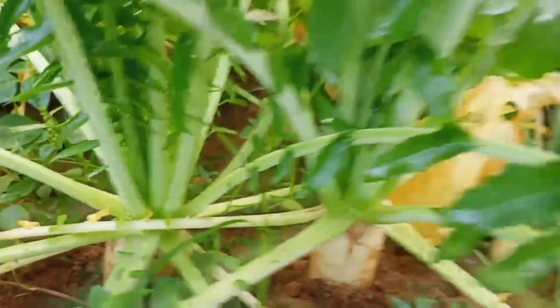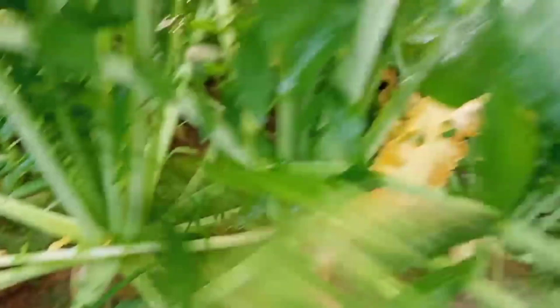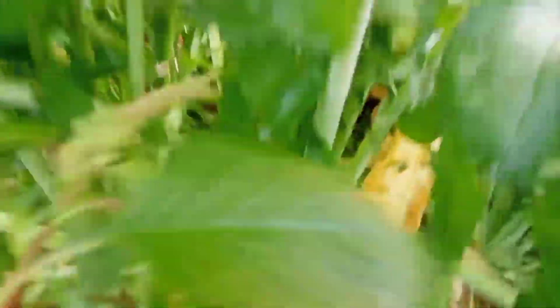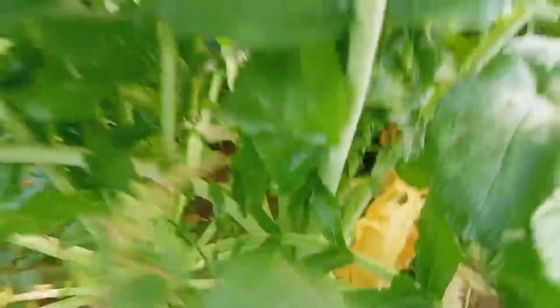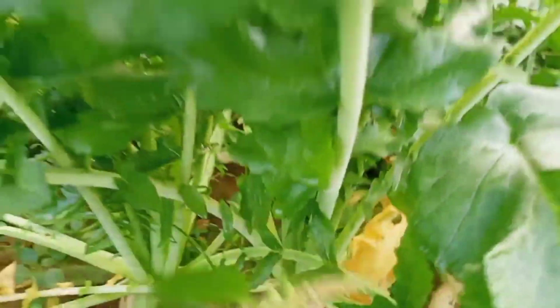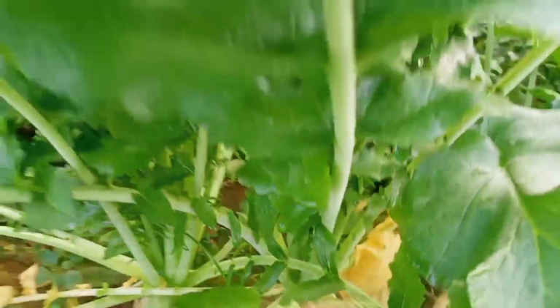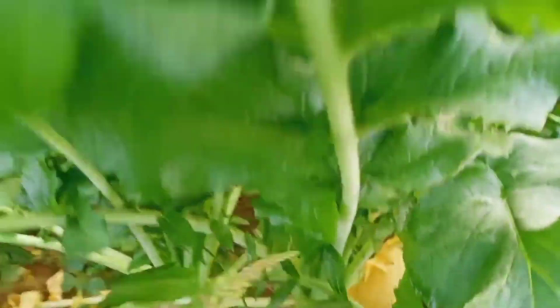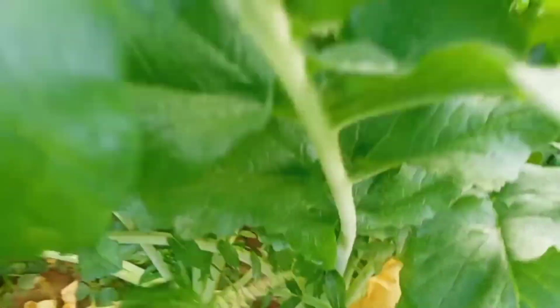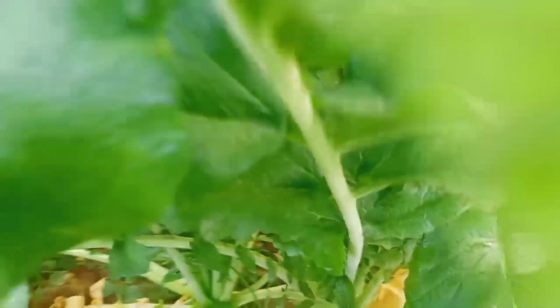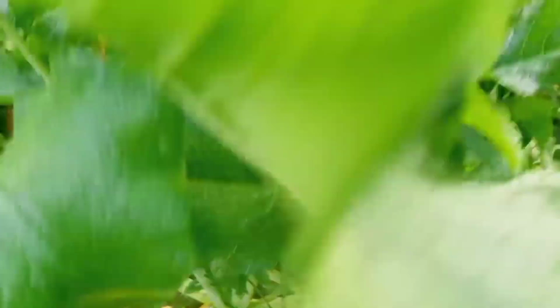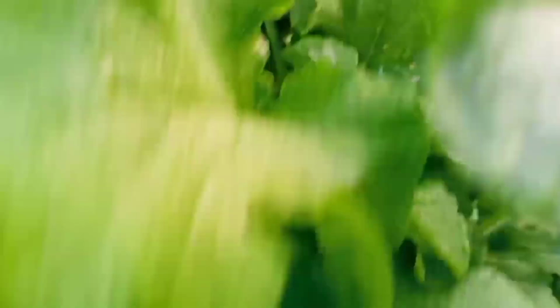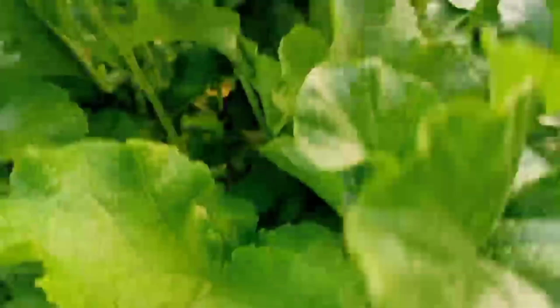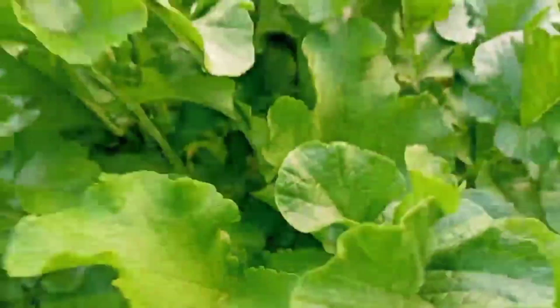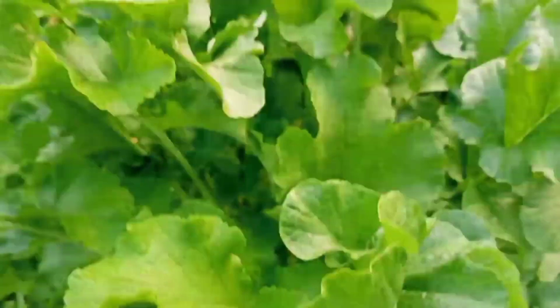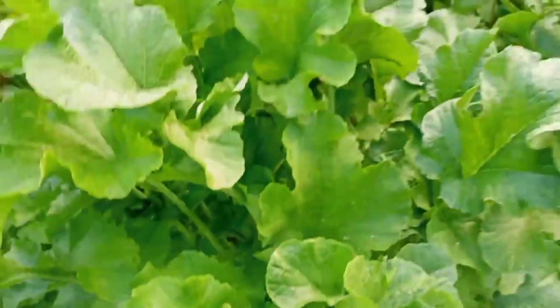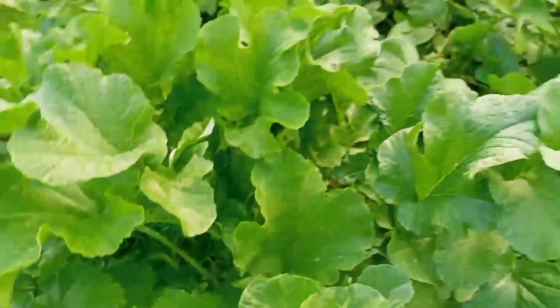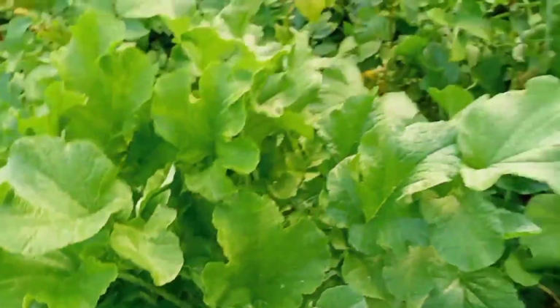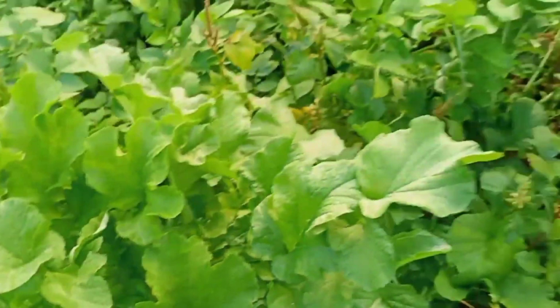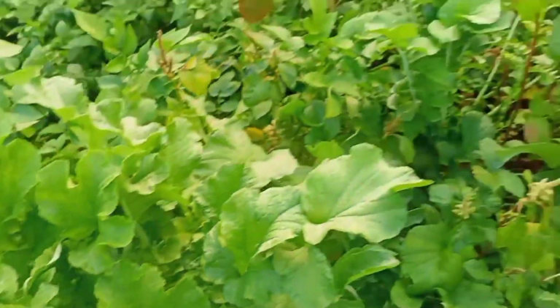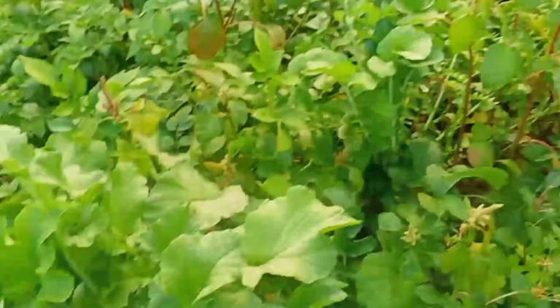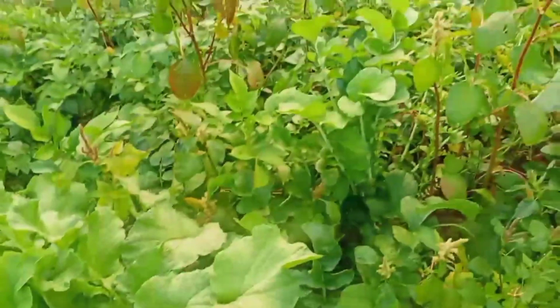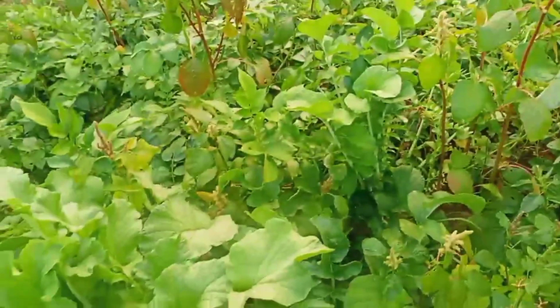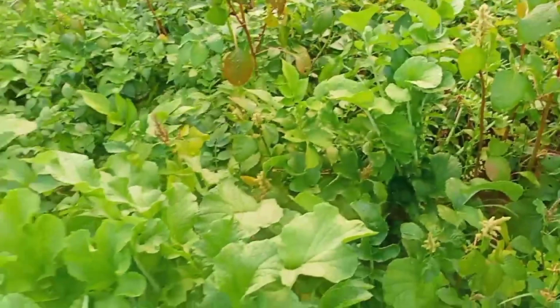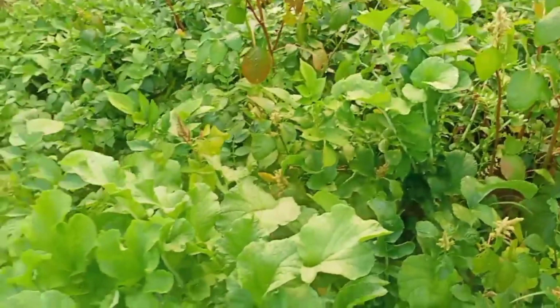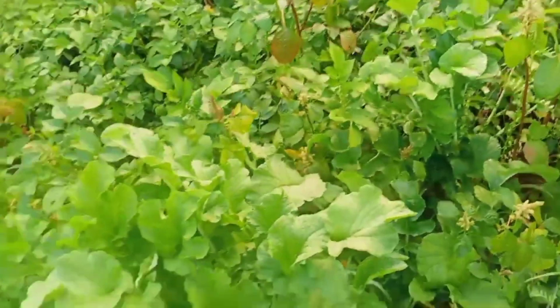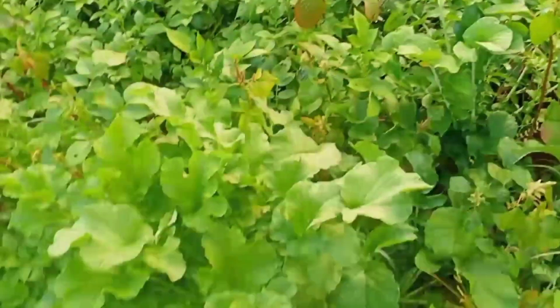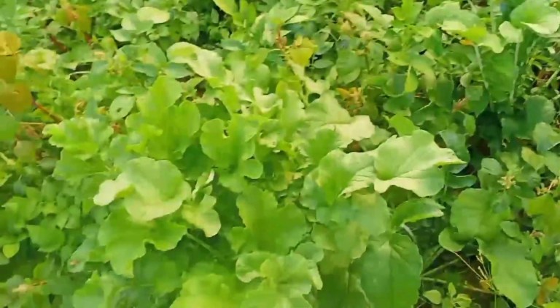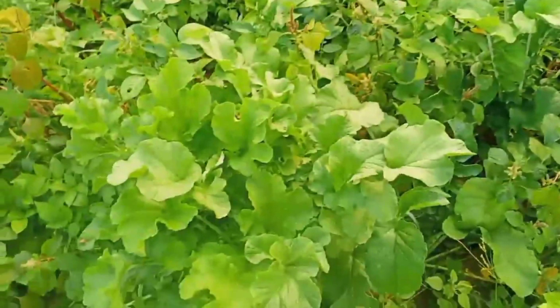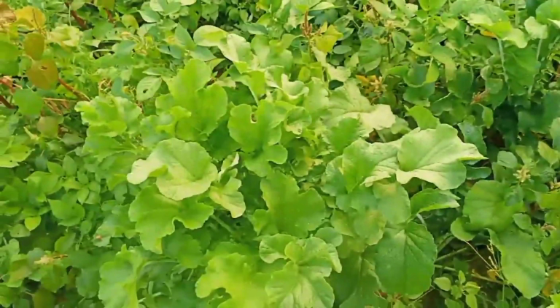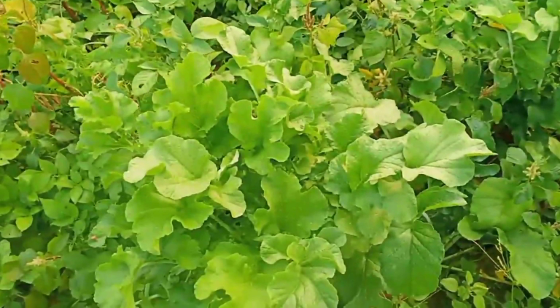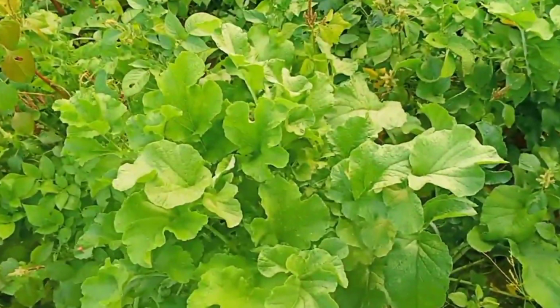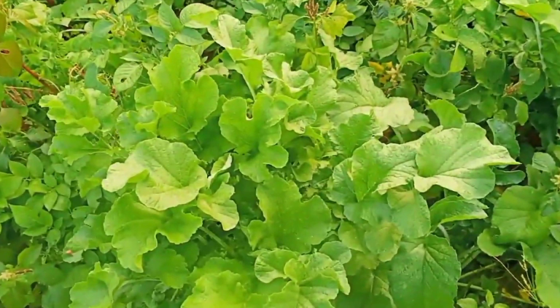The radish is a good one. This is a farm in October.